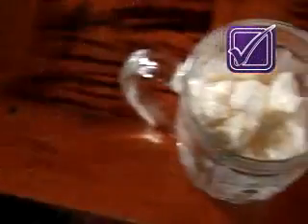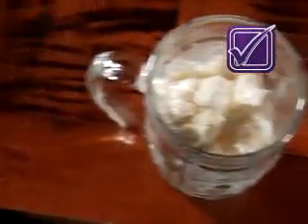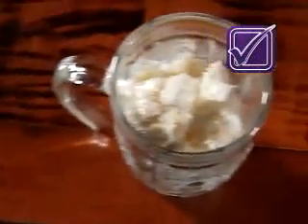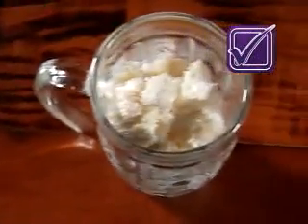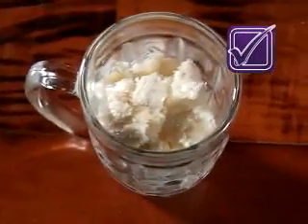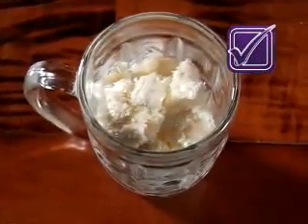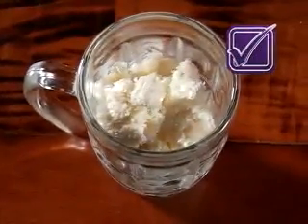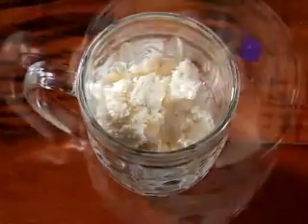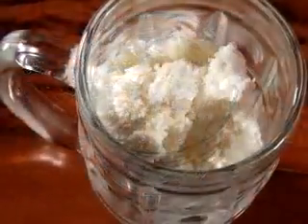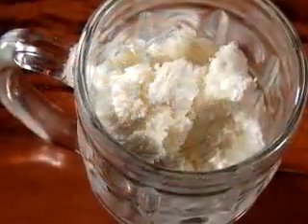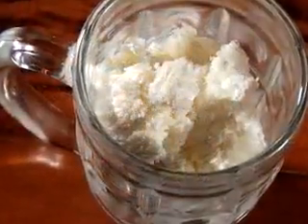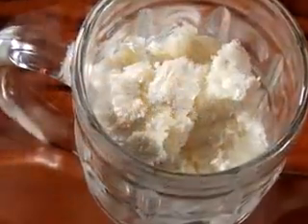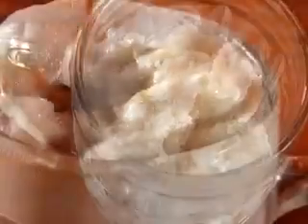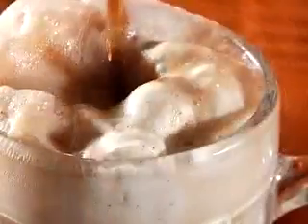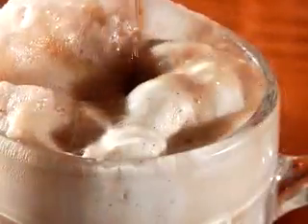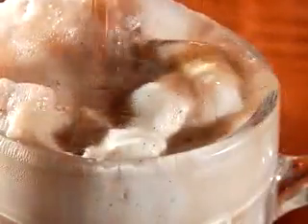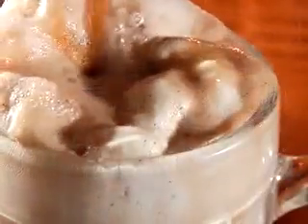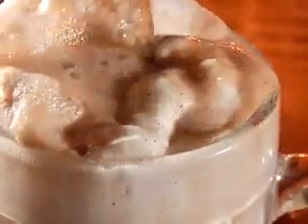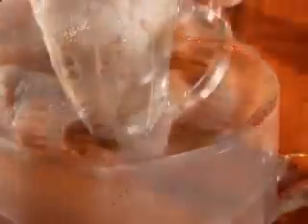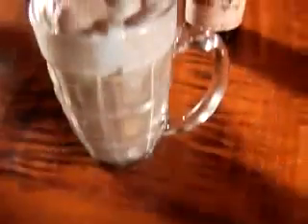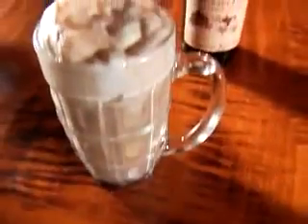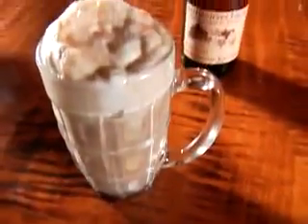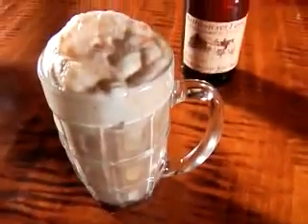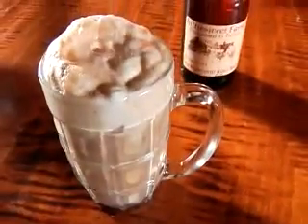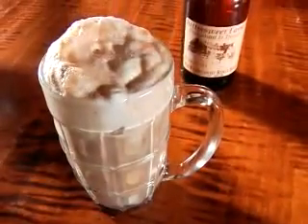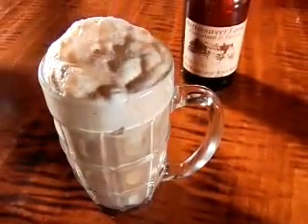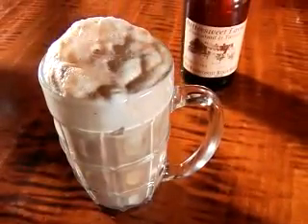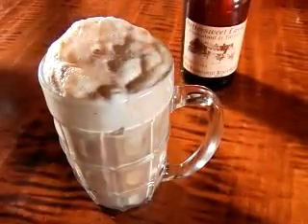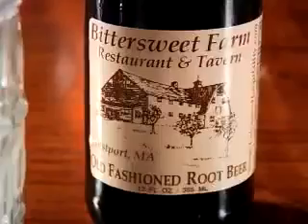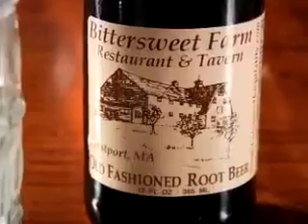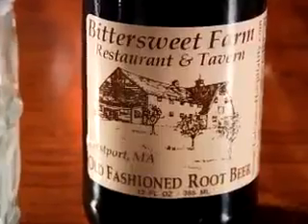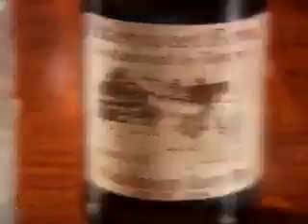It starts with a big scoop of ice cream and a frosty mug, and then in goes a bottle of Bittersweet Farm's own frothy, delicious root beer.